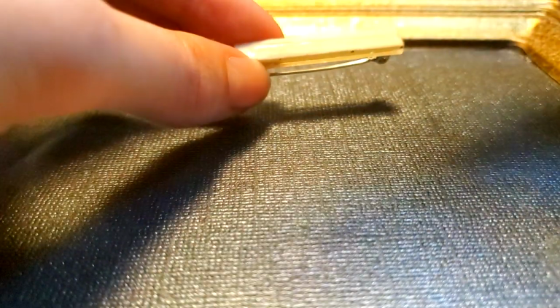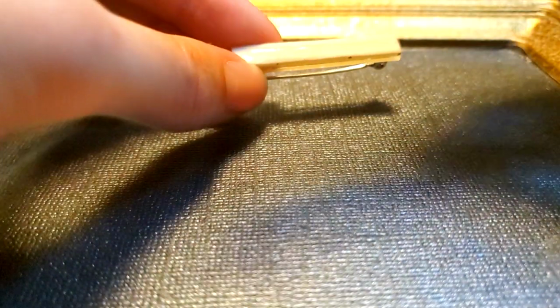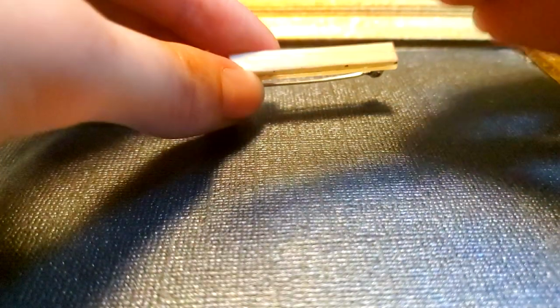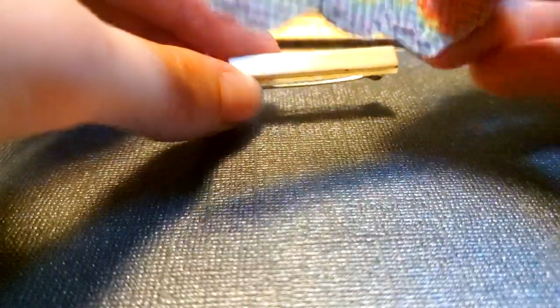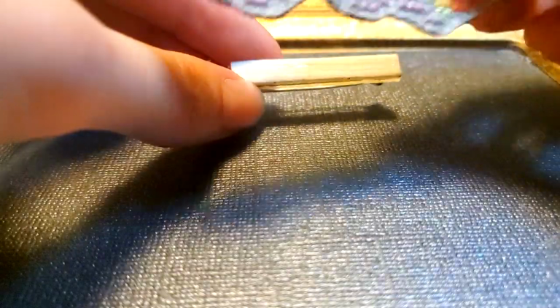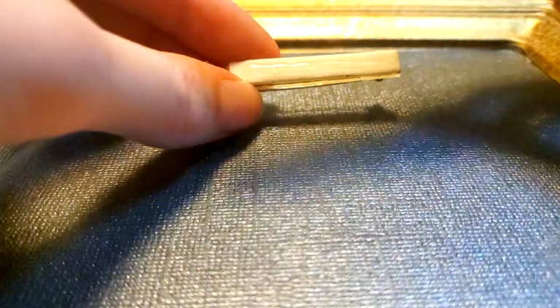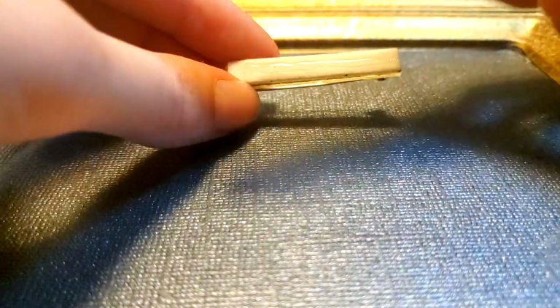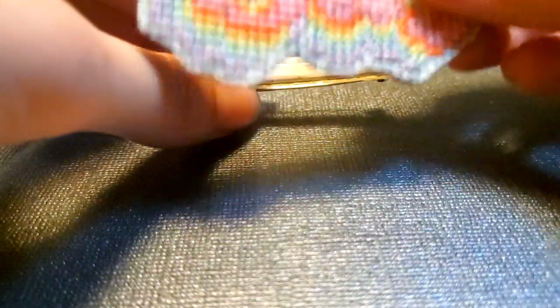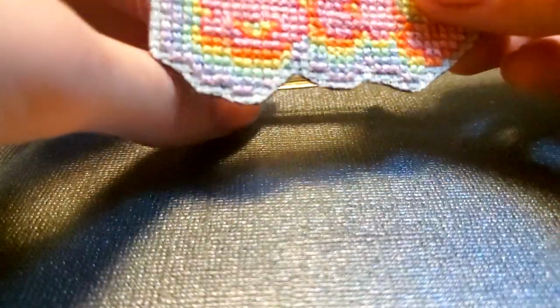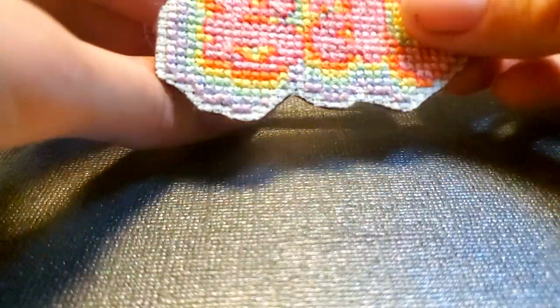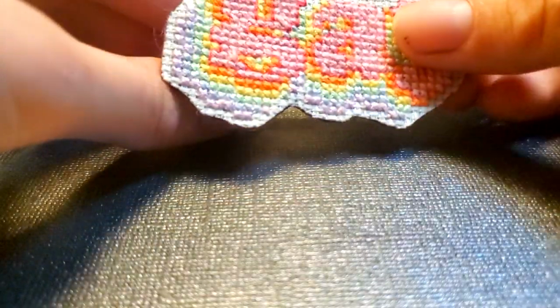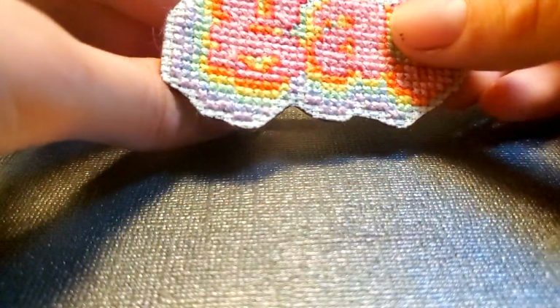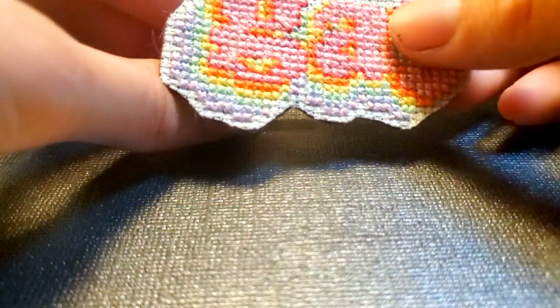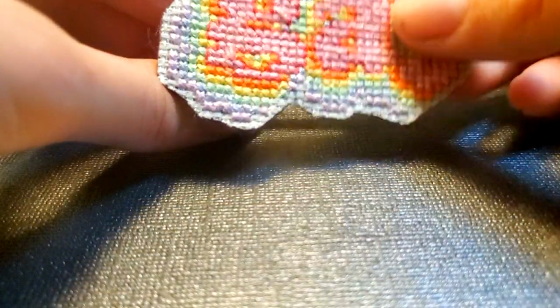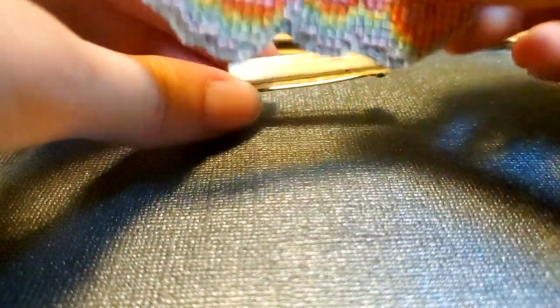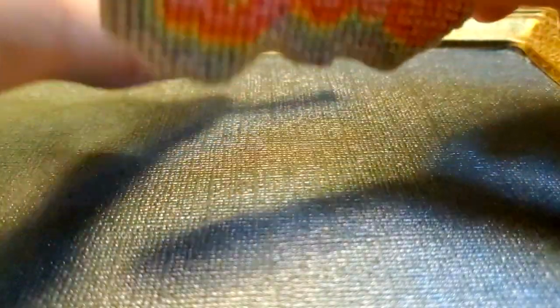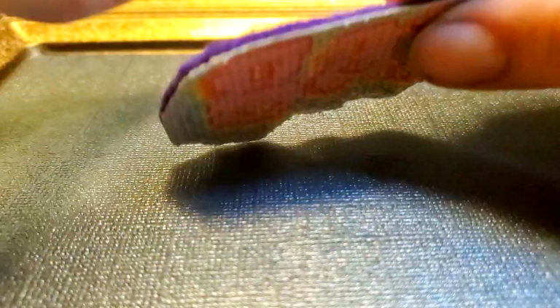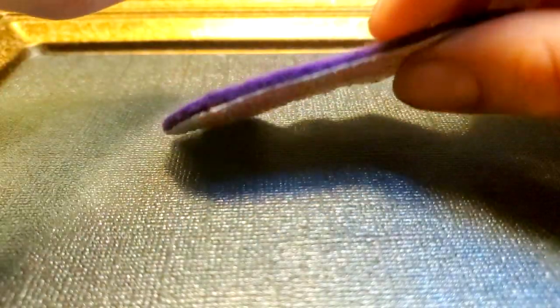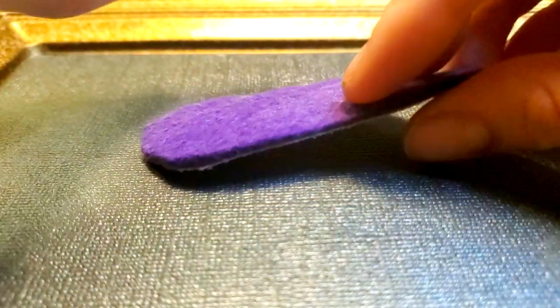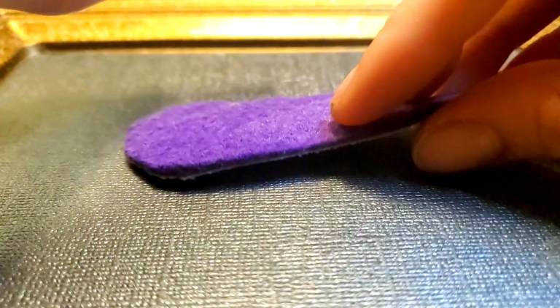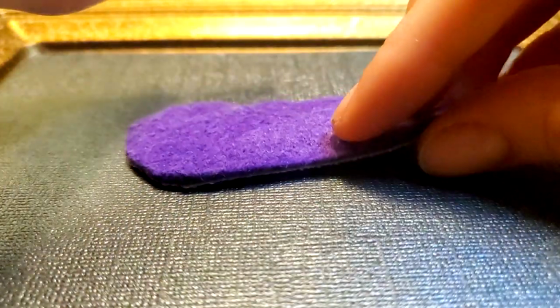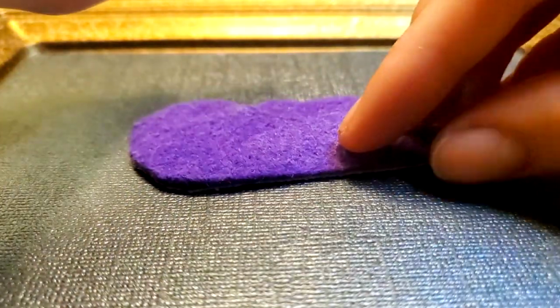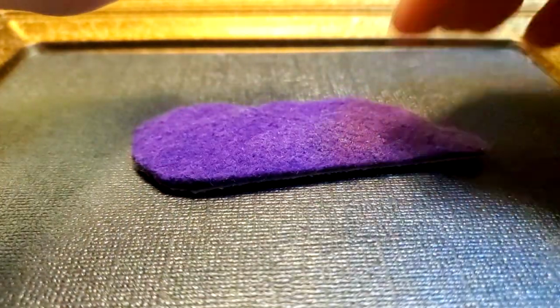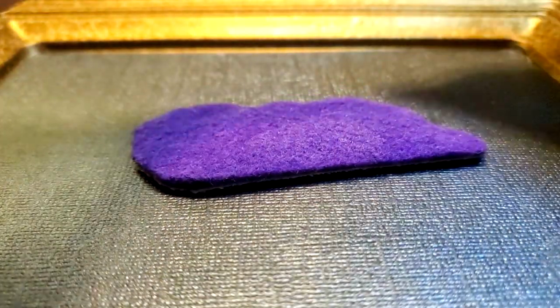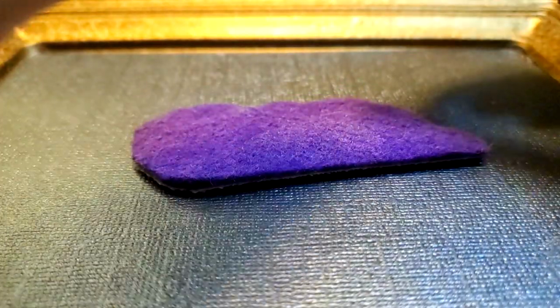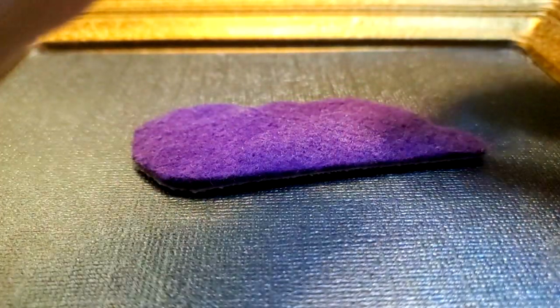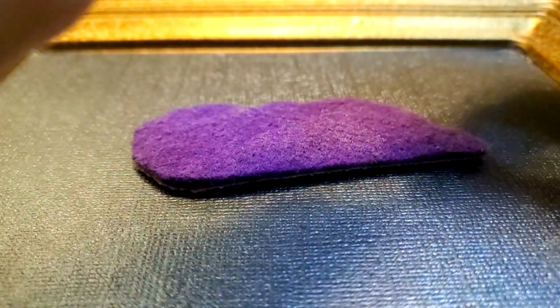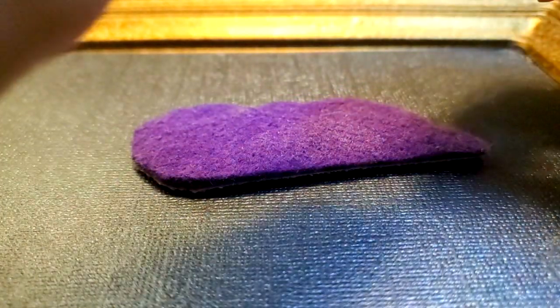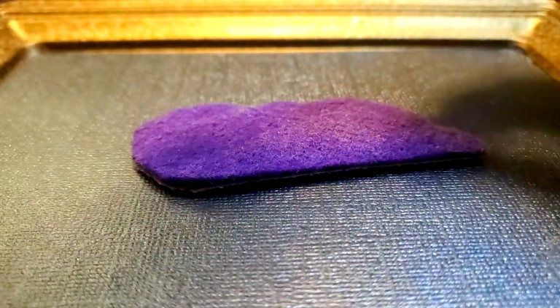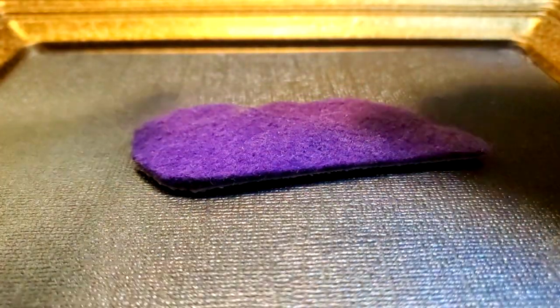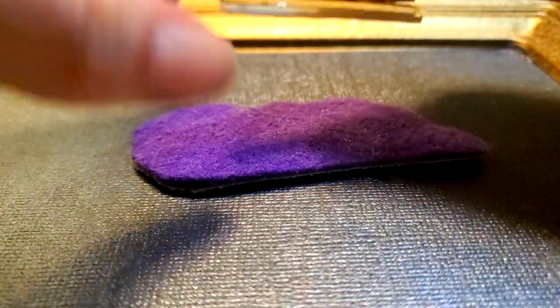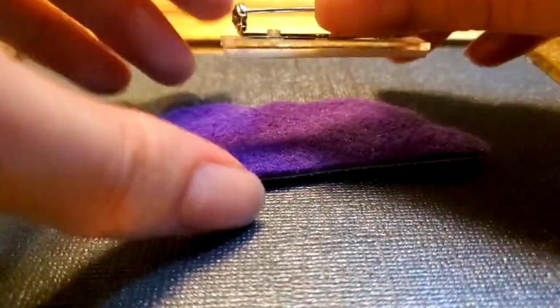Instead of setting the patch on the pin like I was about to do, put the patch face down and set the pin on the back.